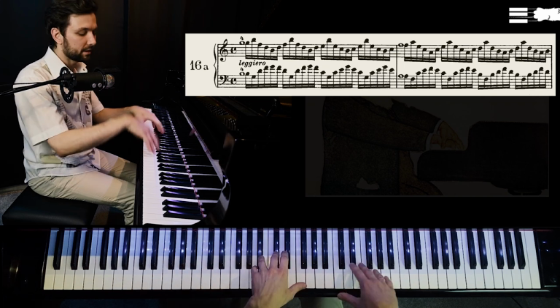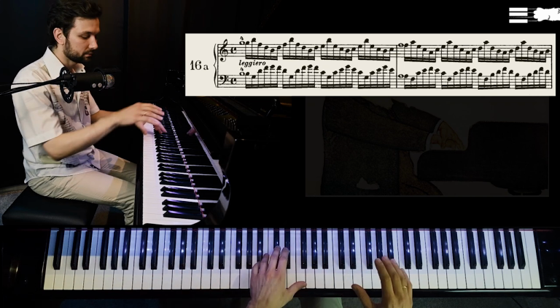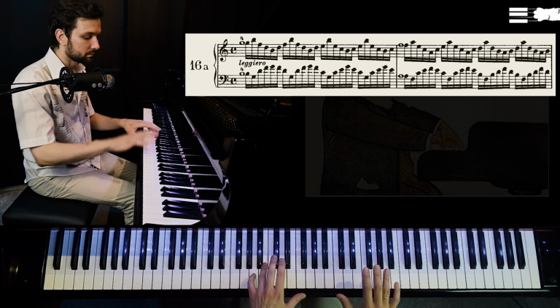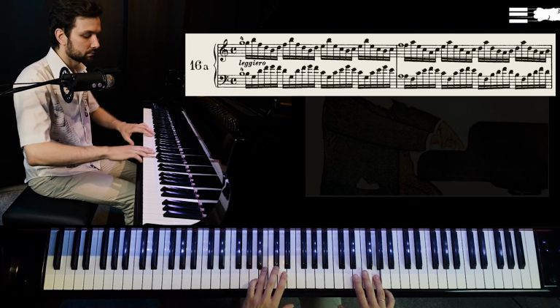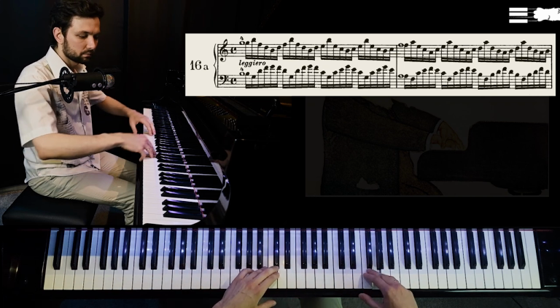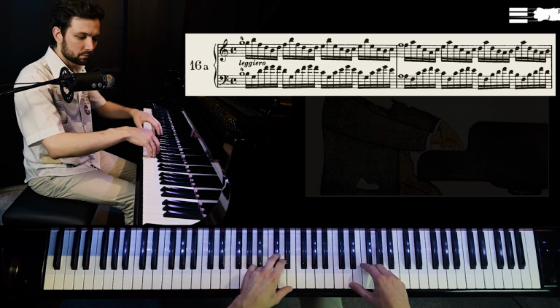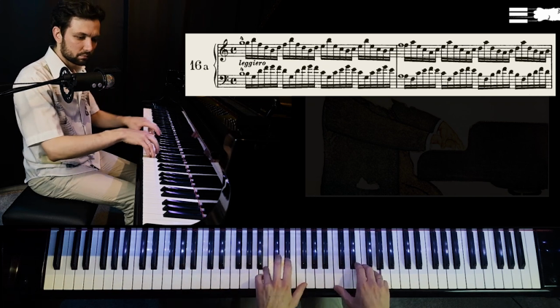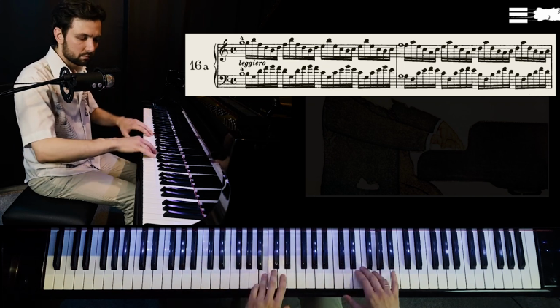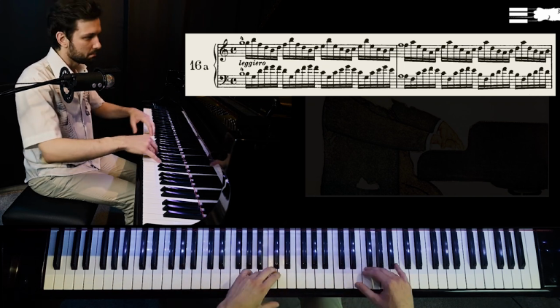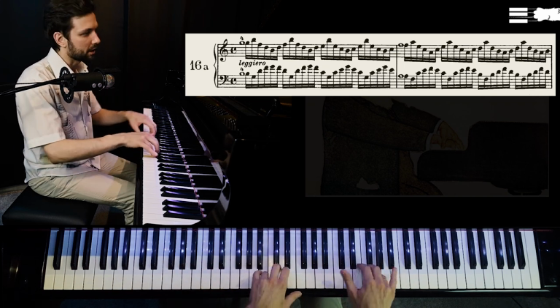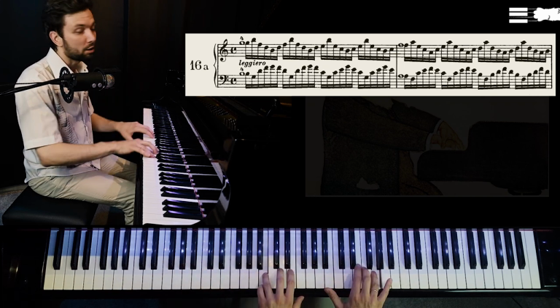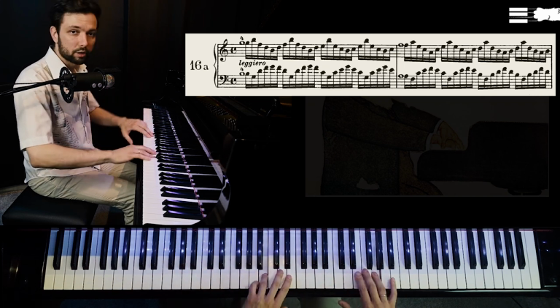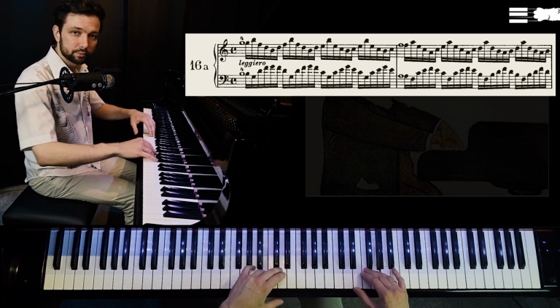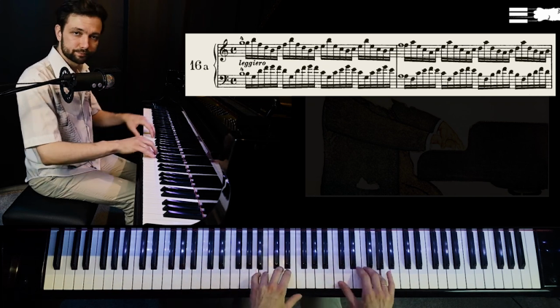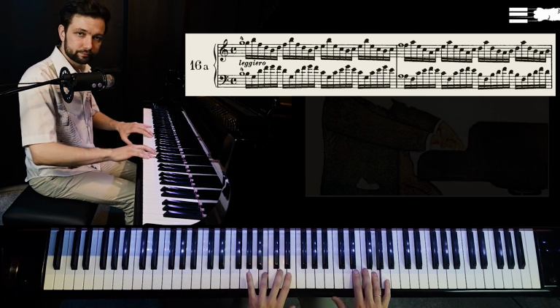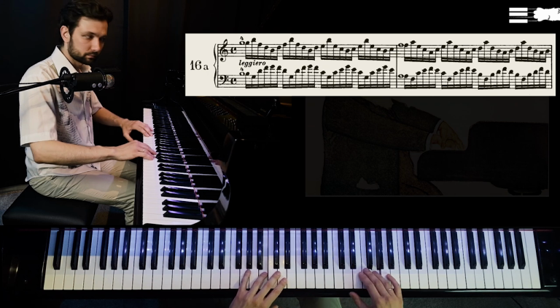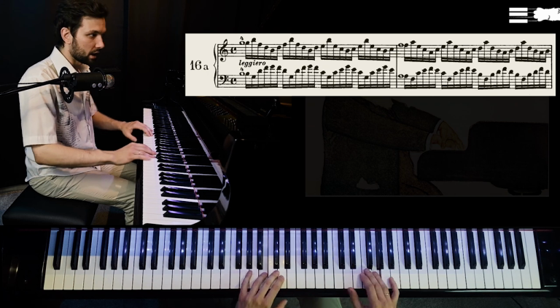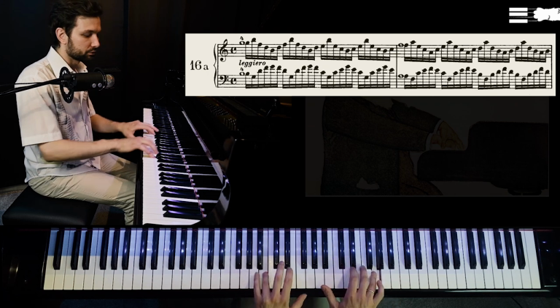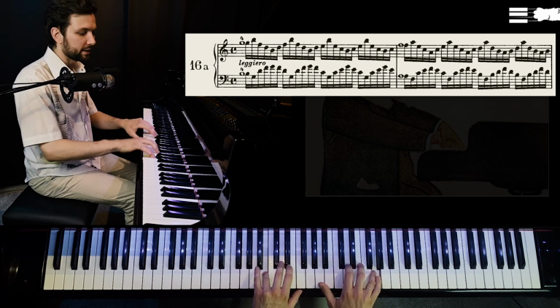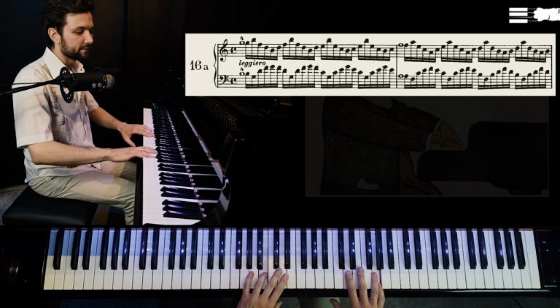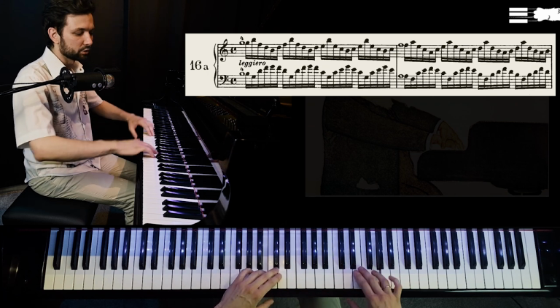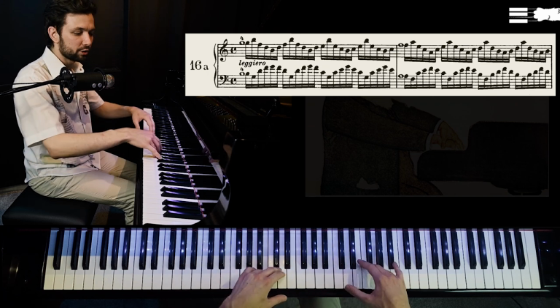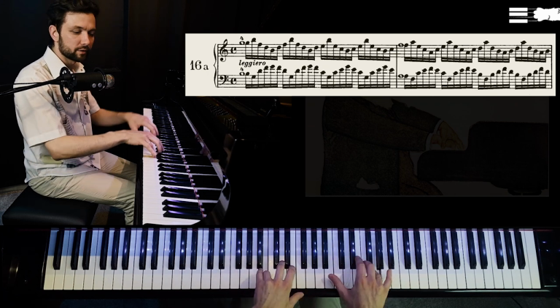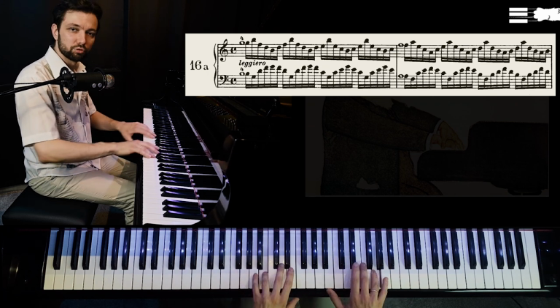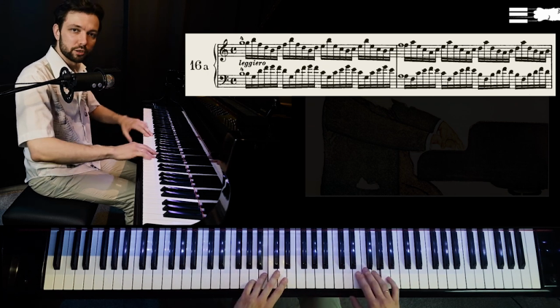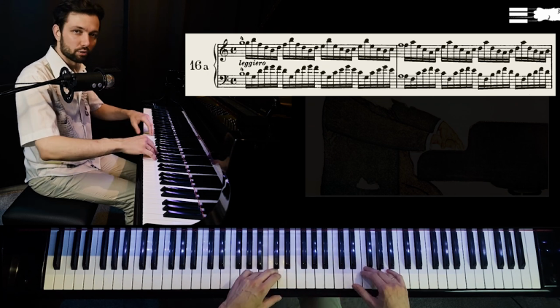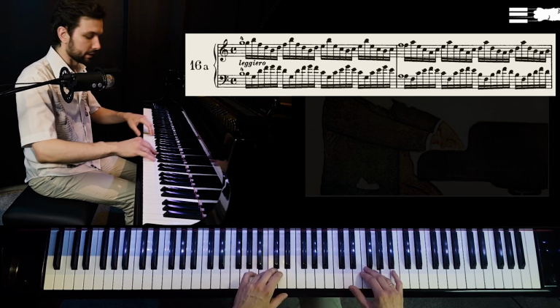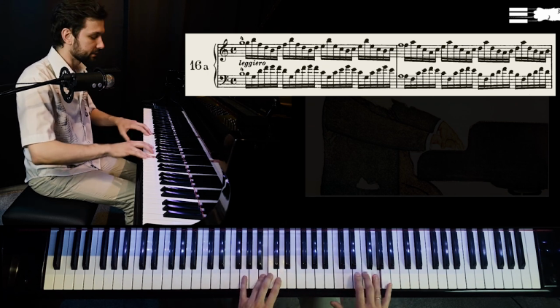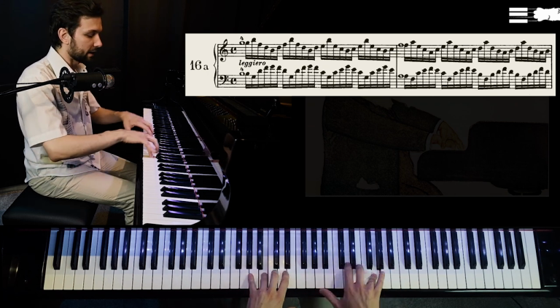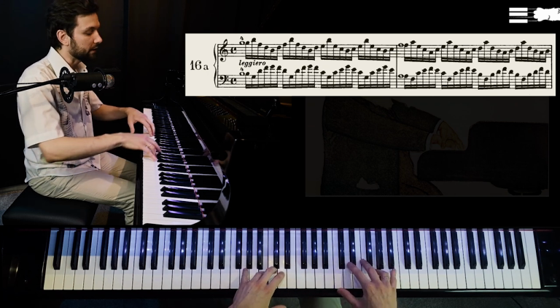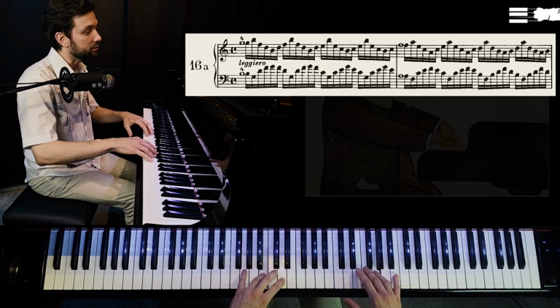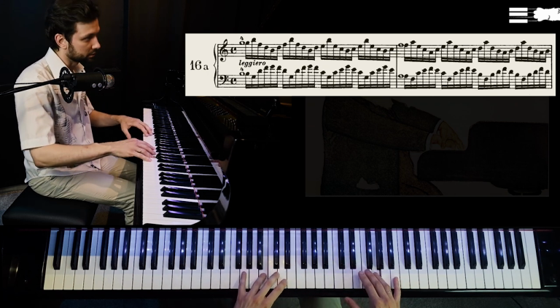Then make a proper gap — after taking the held note, make sure that you release your hands and then continue.